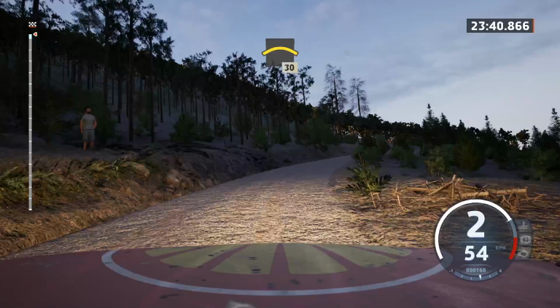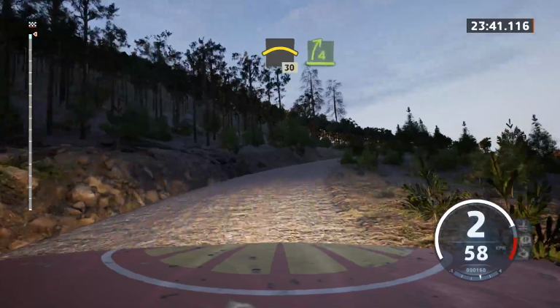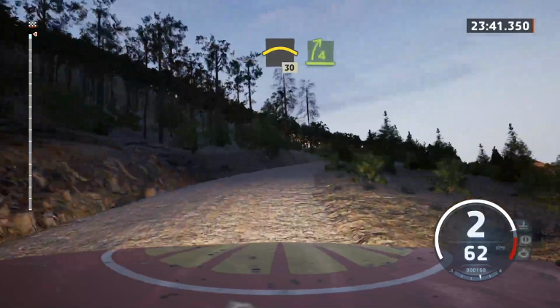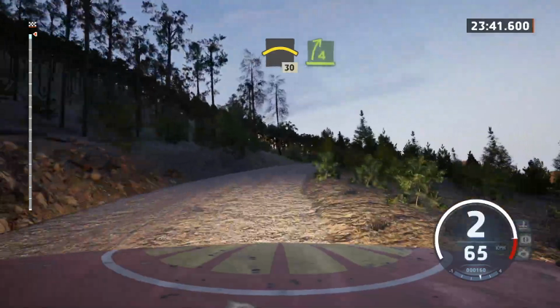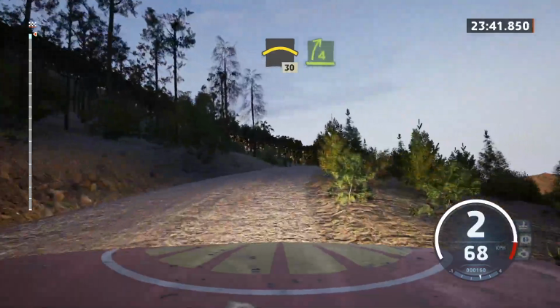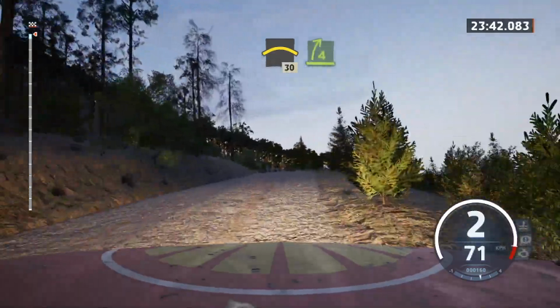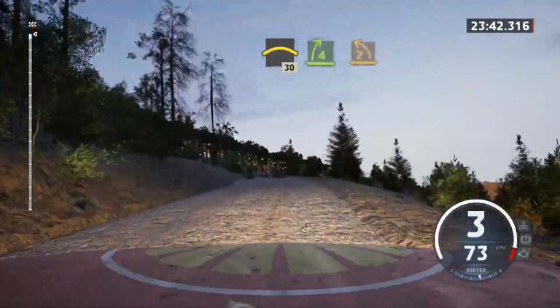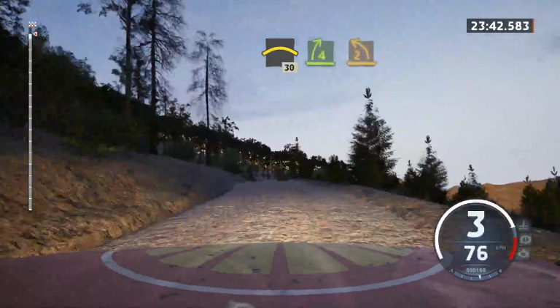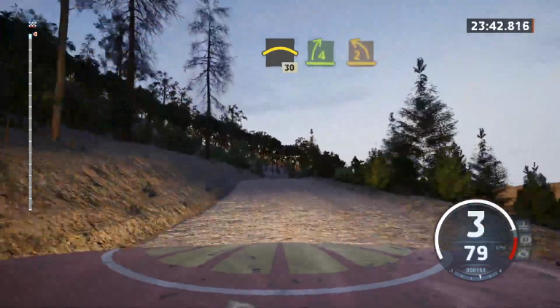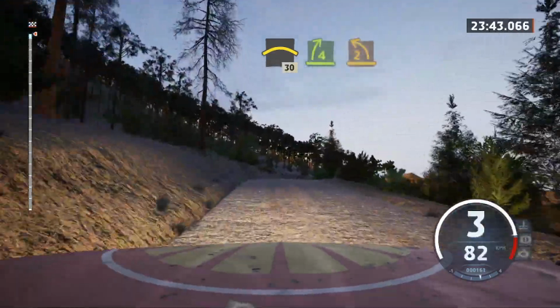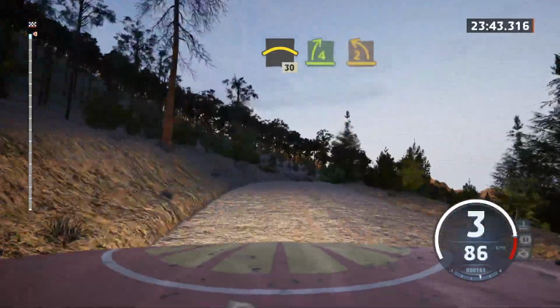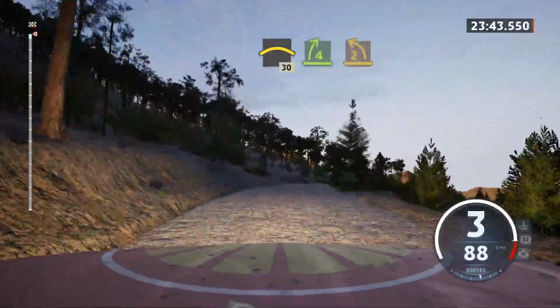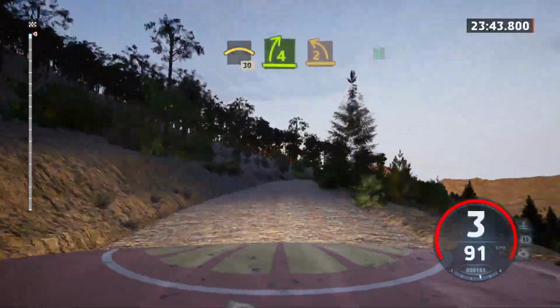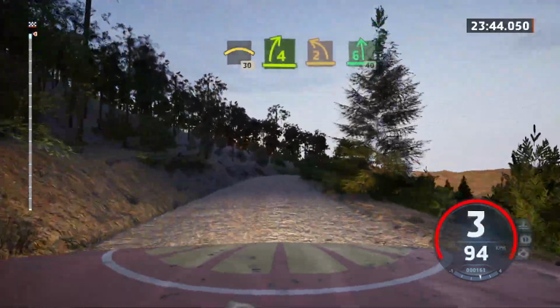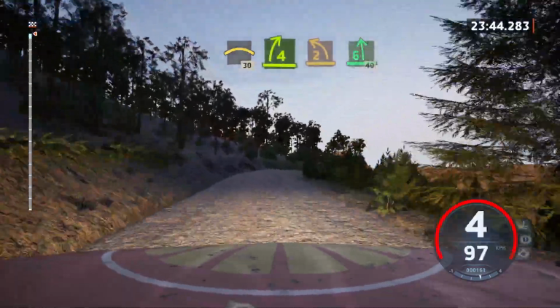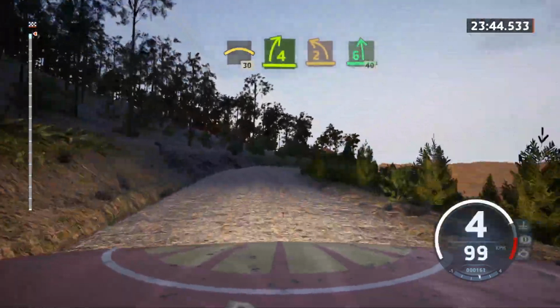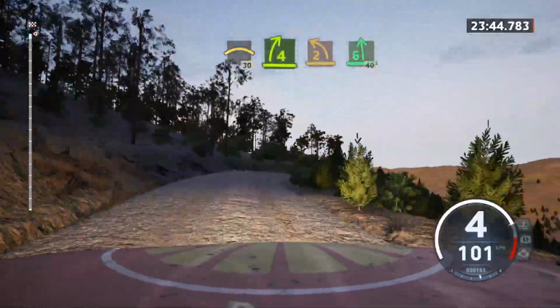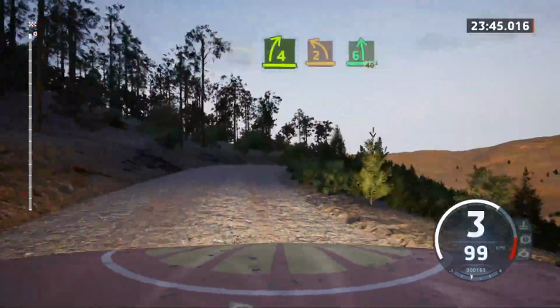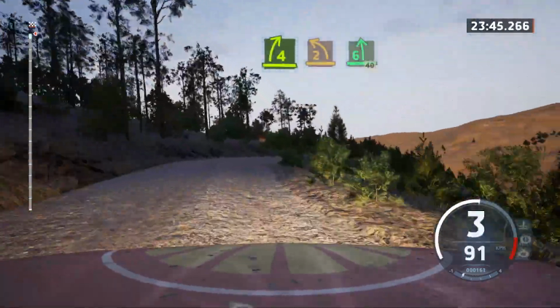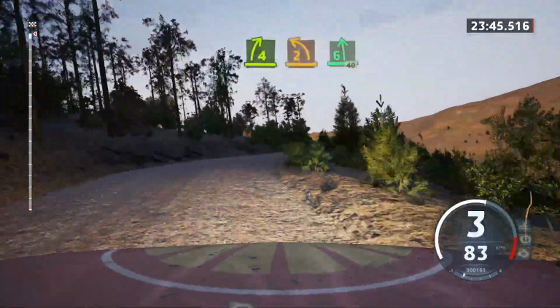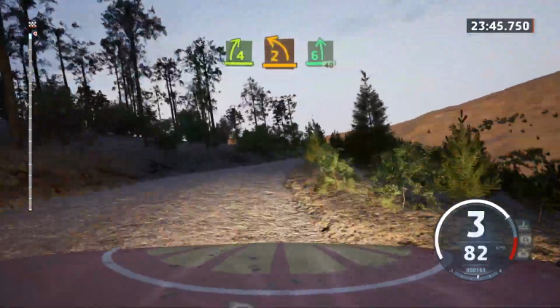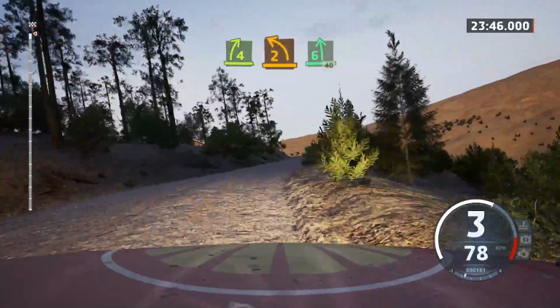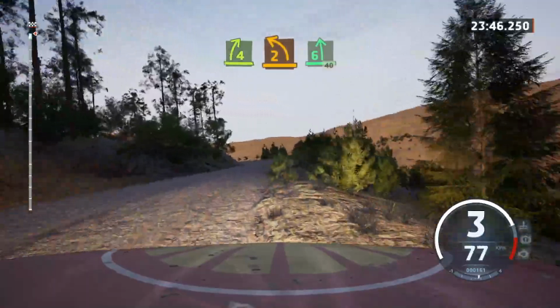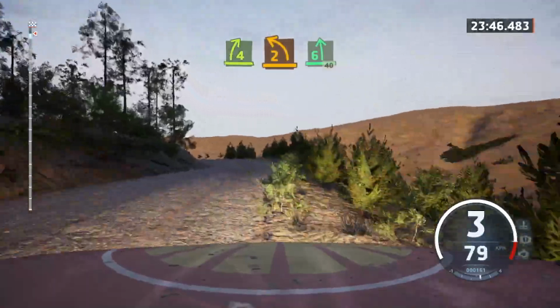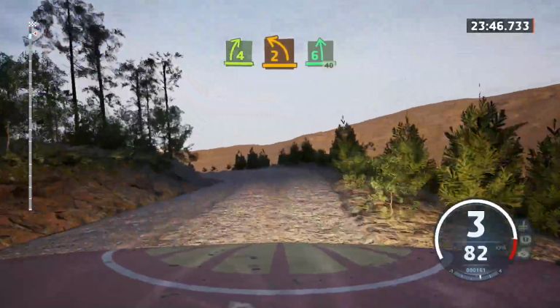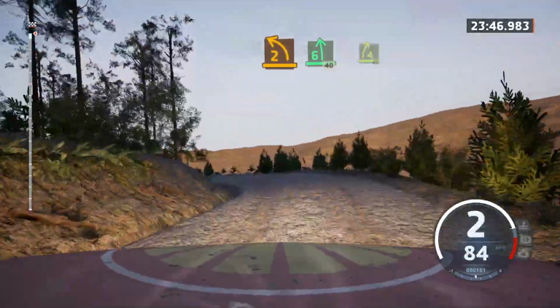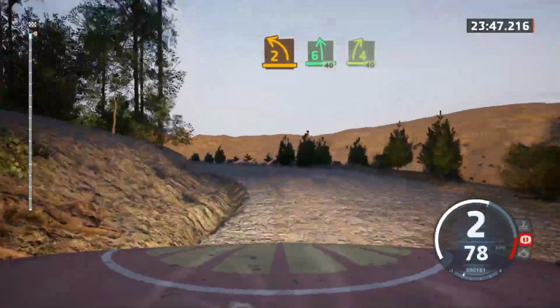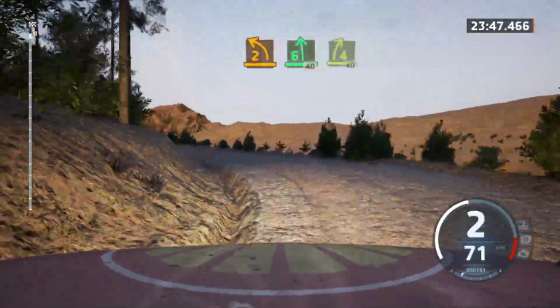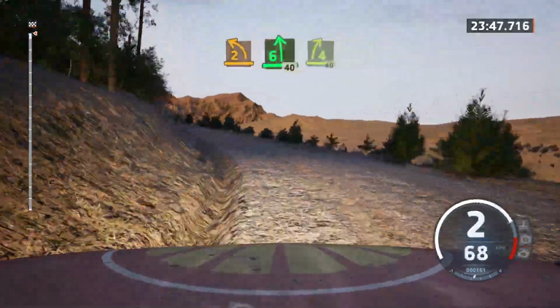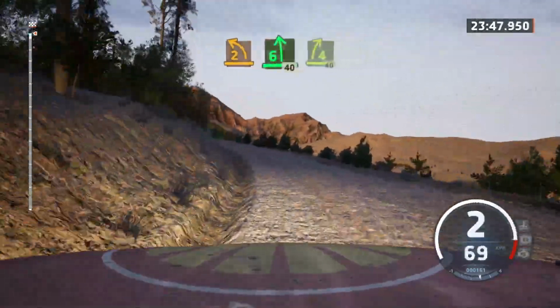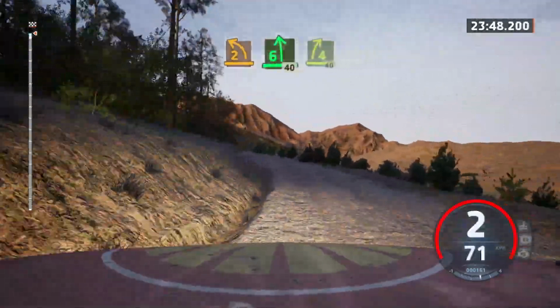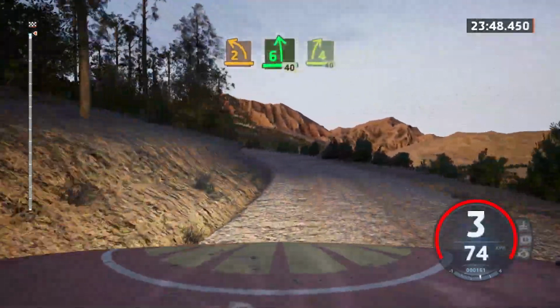4 right sharp. Into 2 left. Into 6 left. Long. 40. 4 right short. 40.